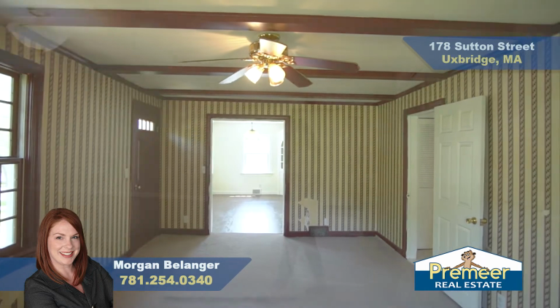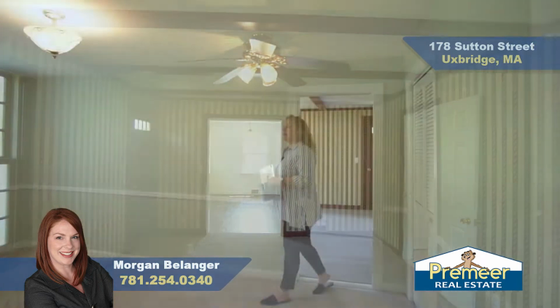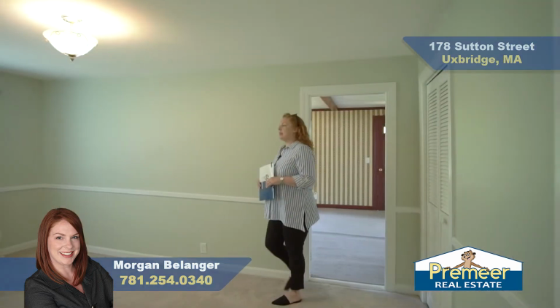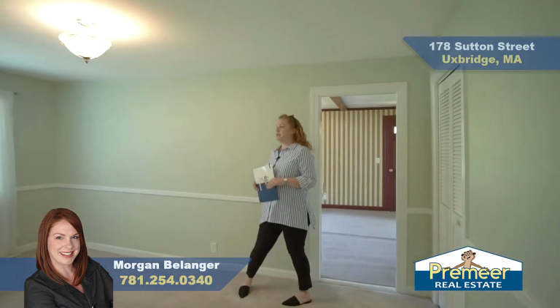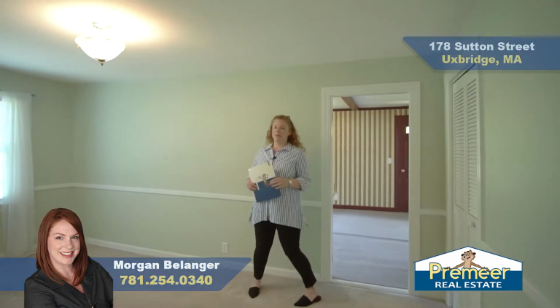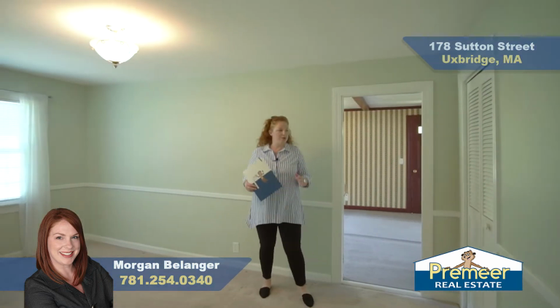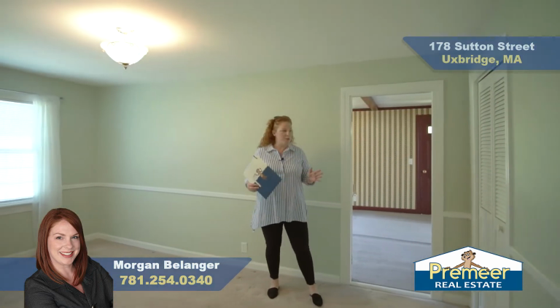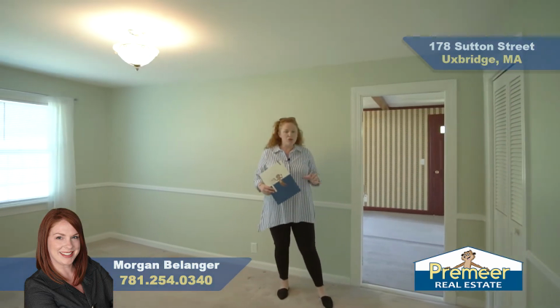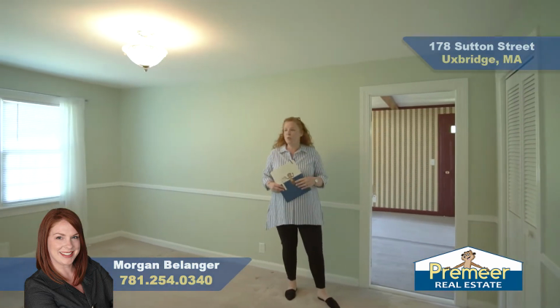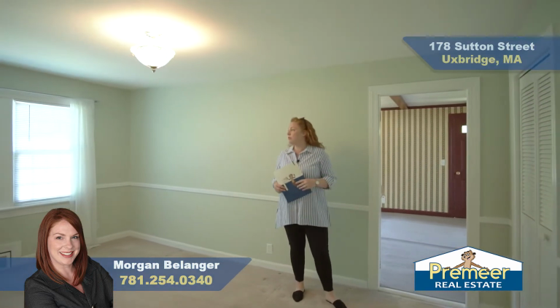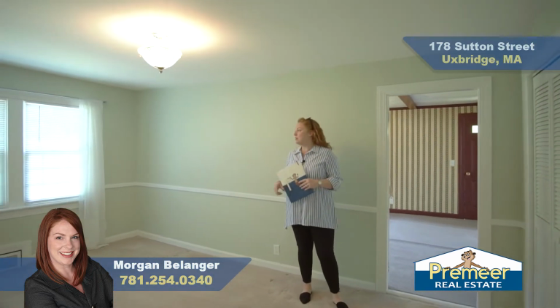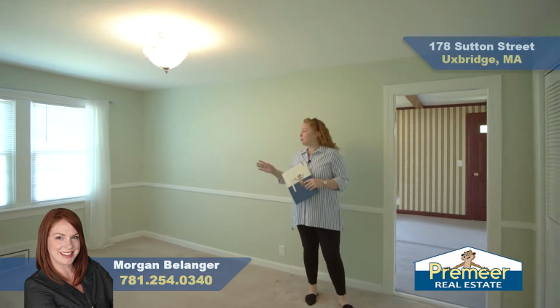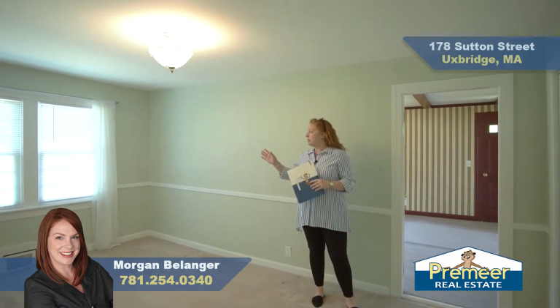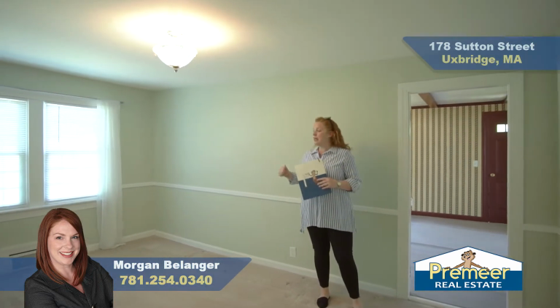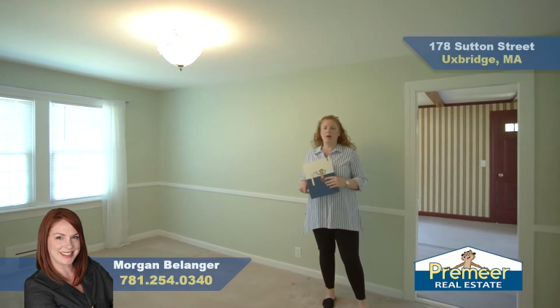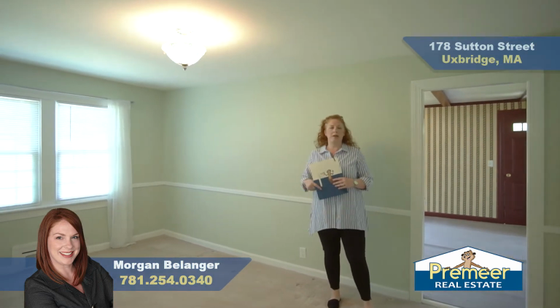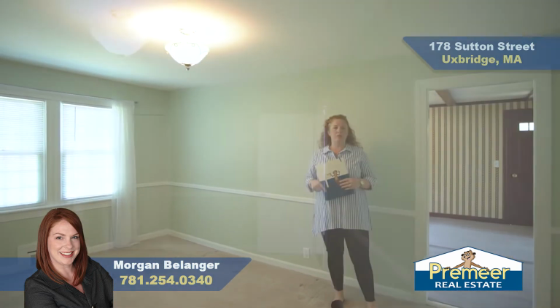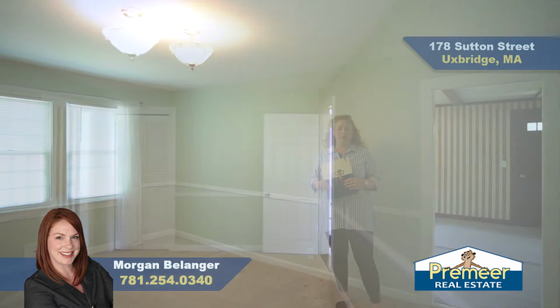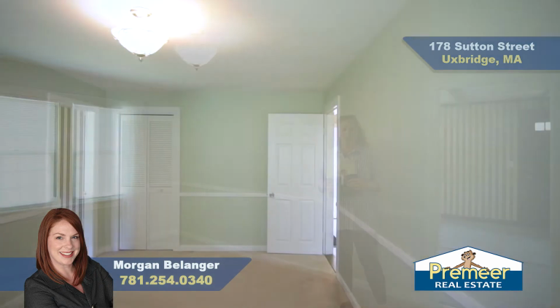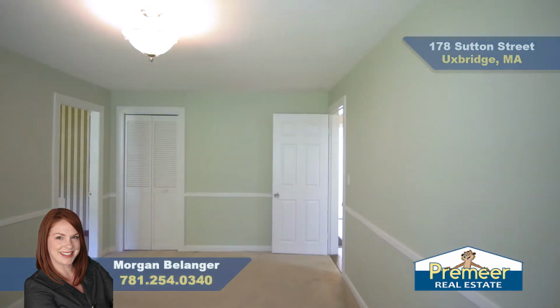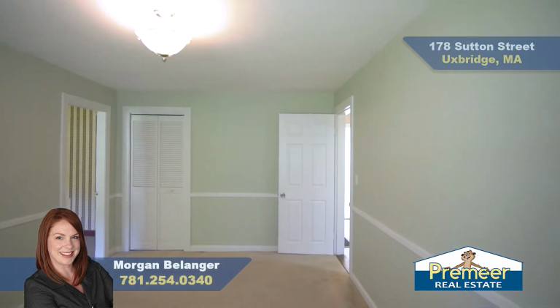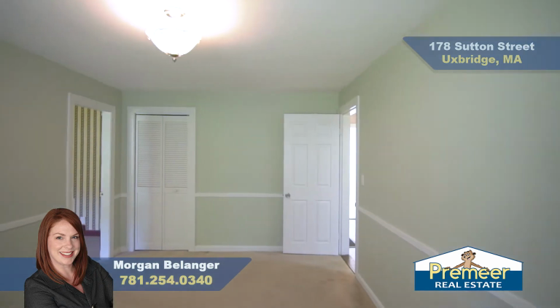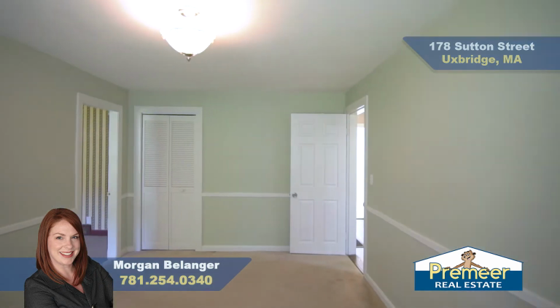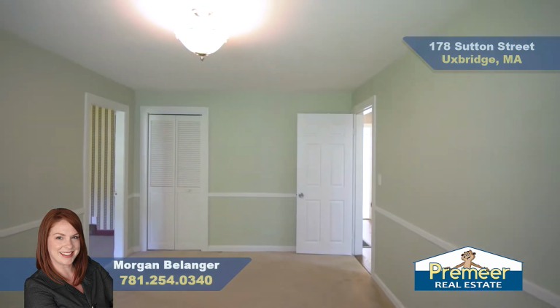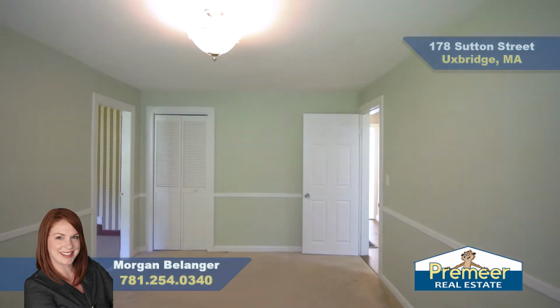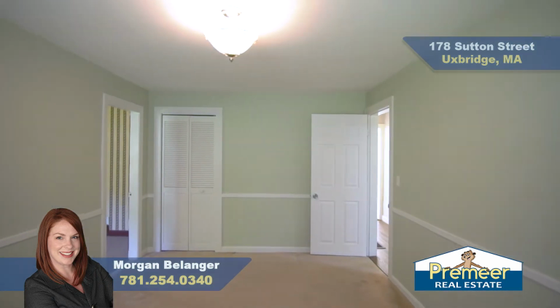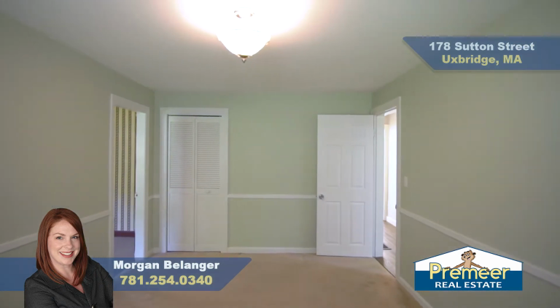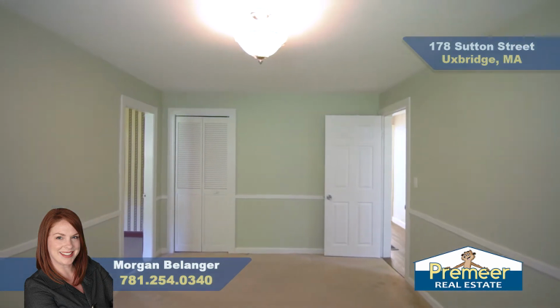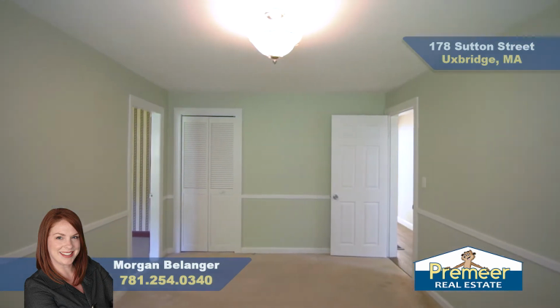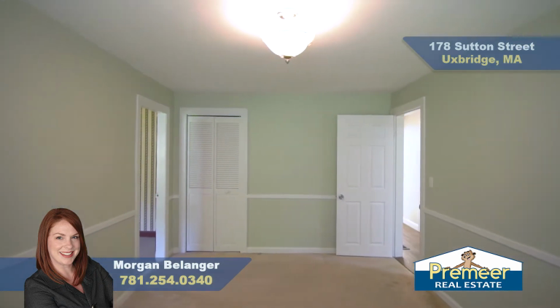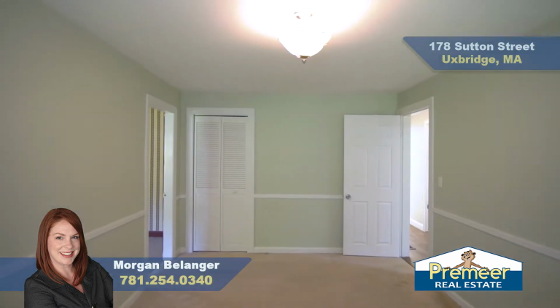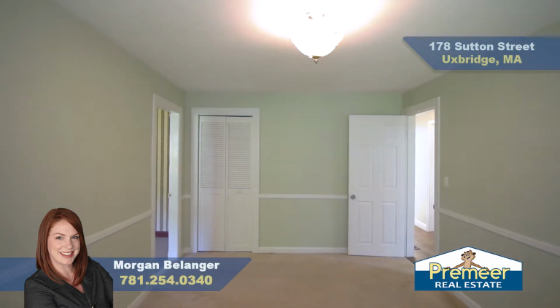Entering into your first bedroom, you've got some great light coming in through the double windows. It's really good size and you've got your closet.